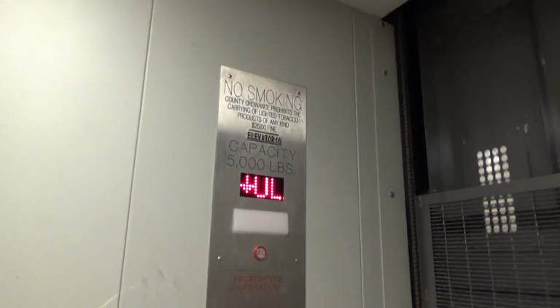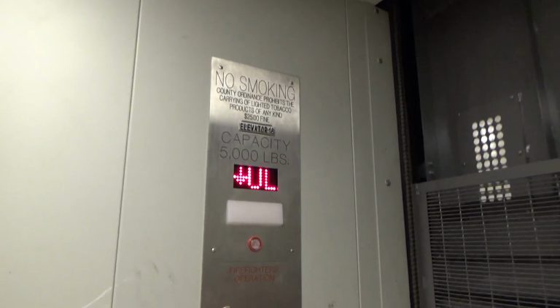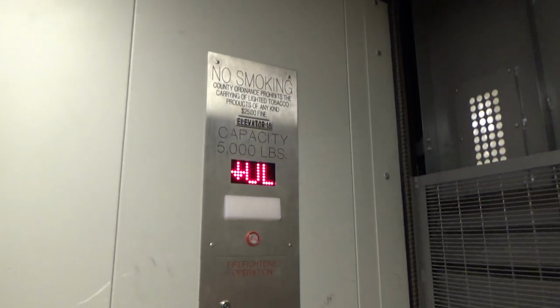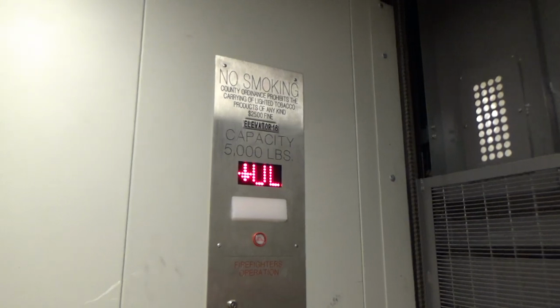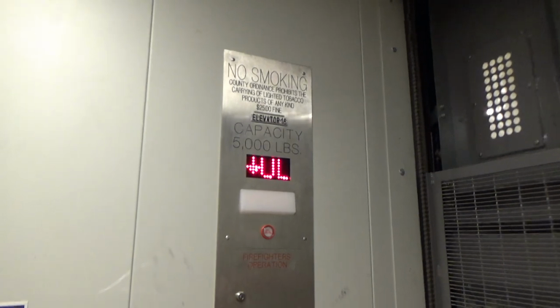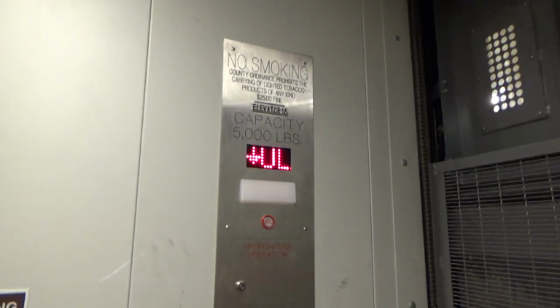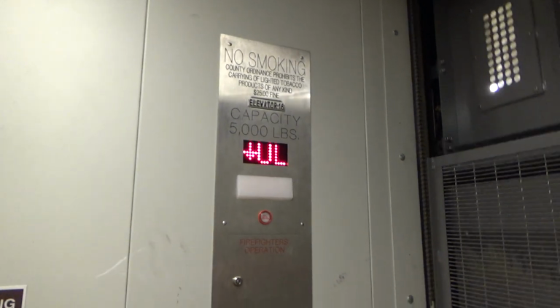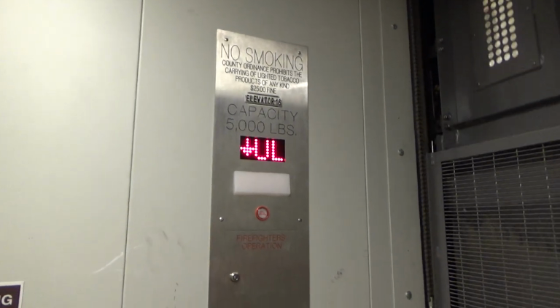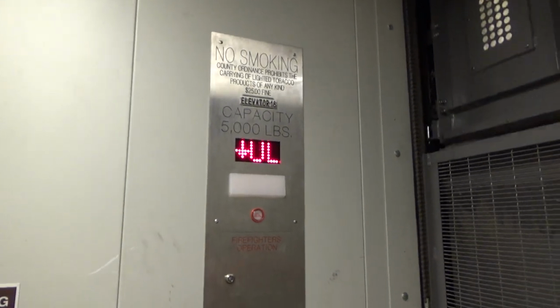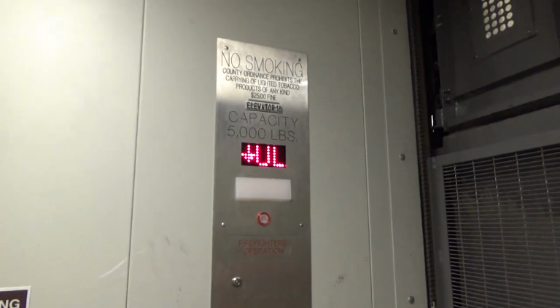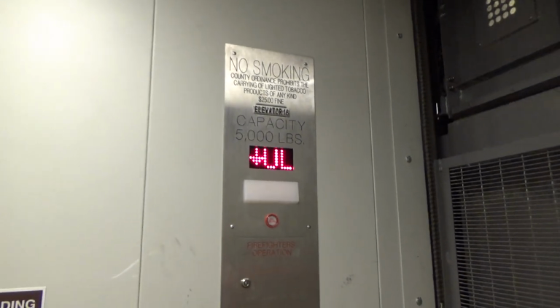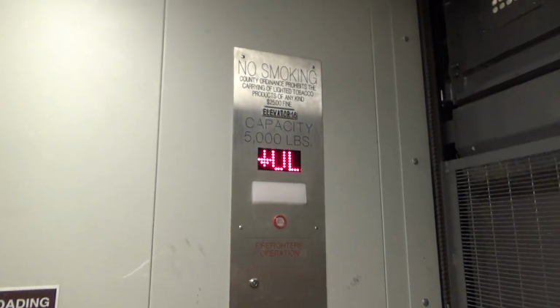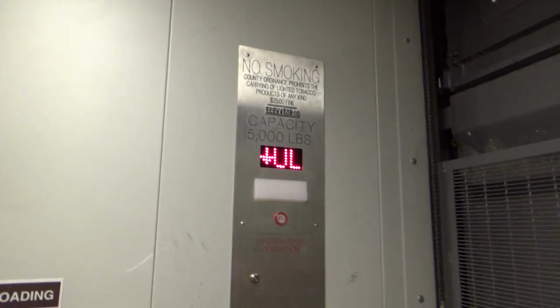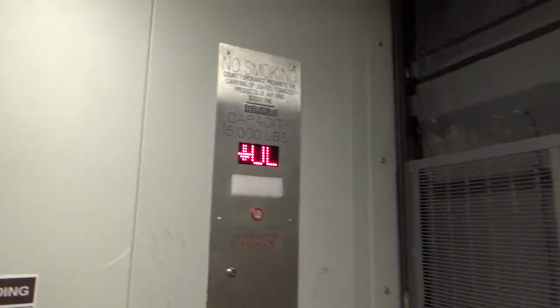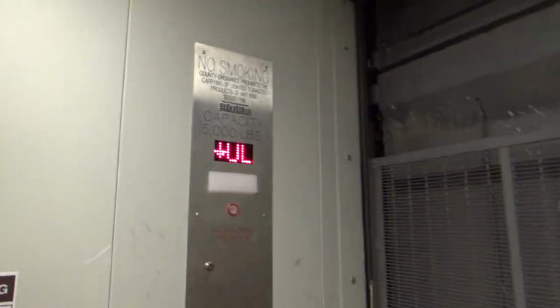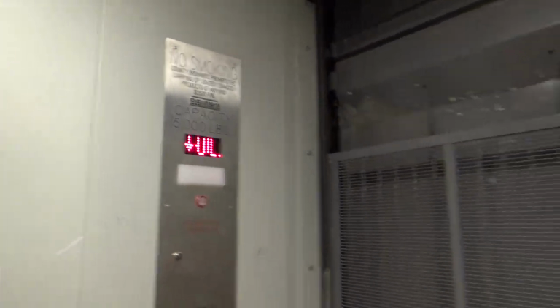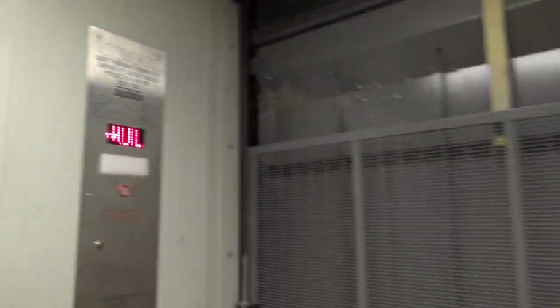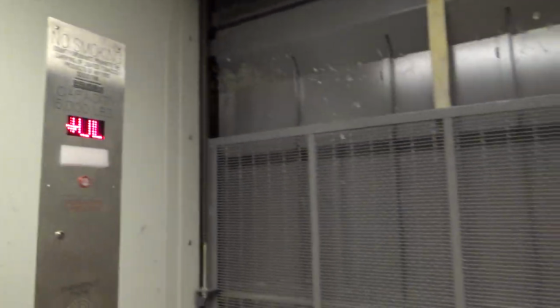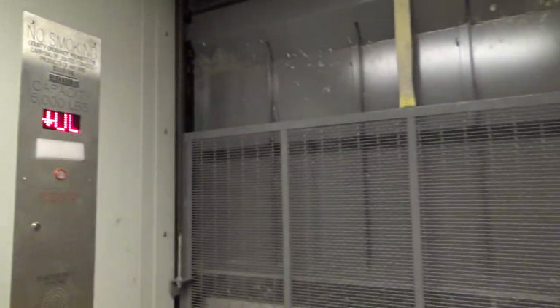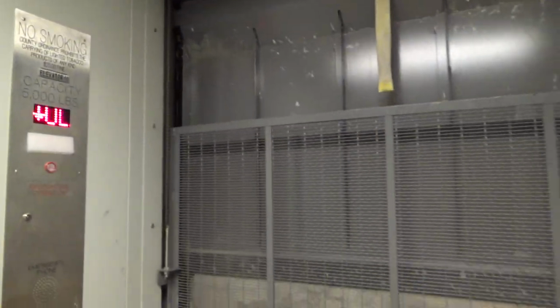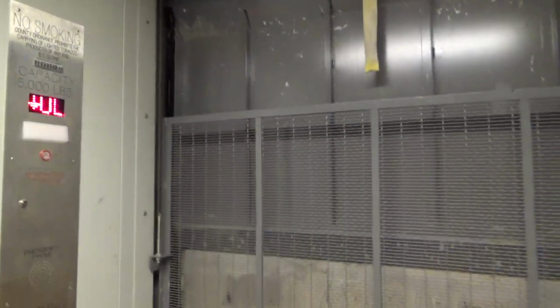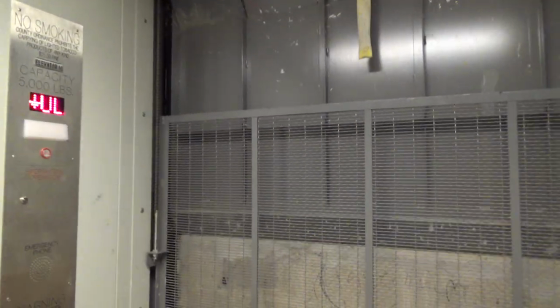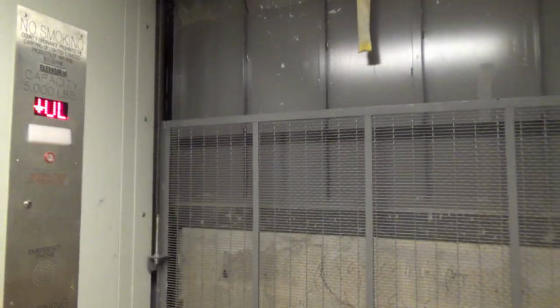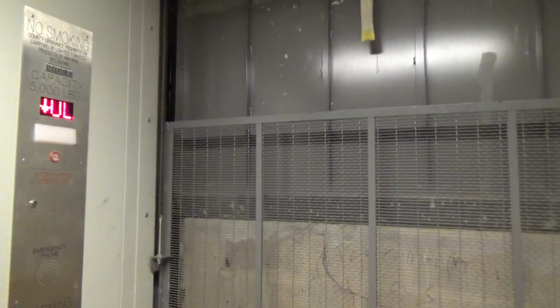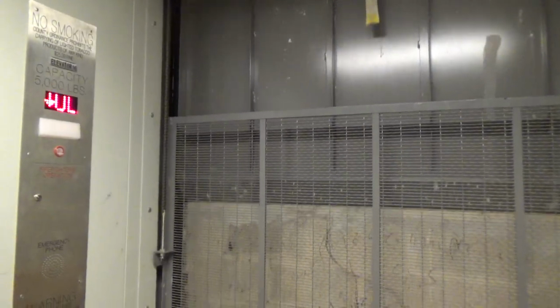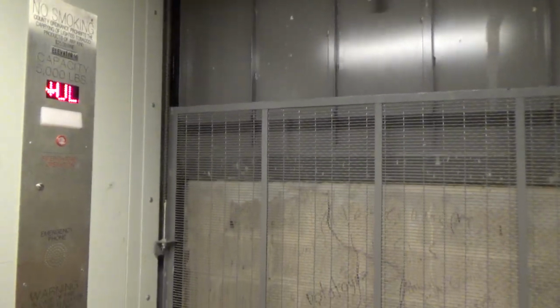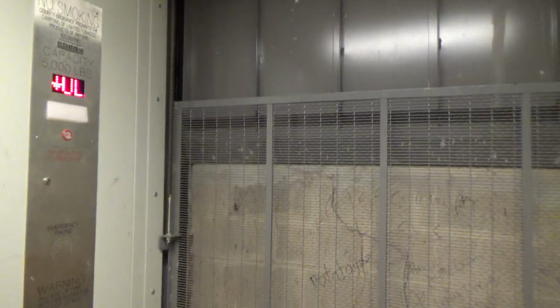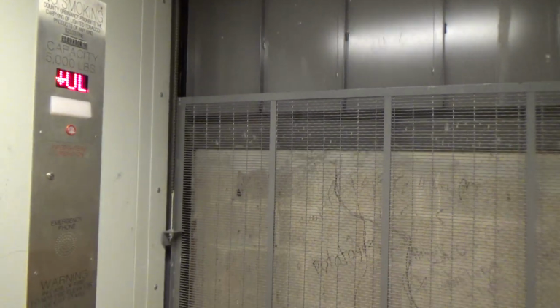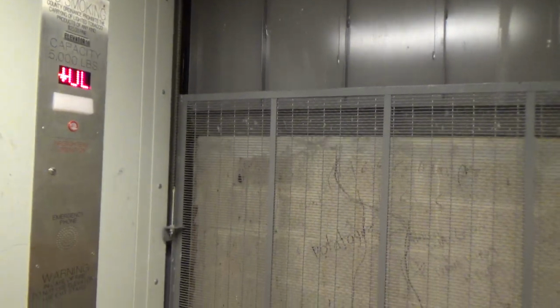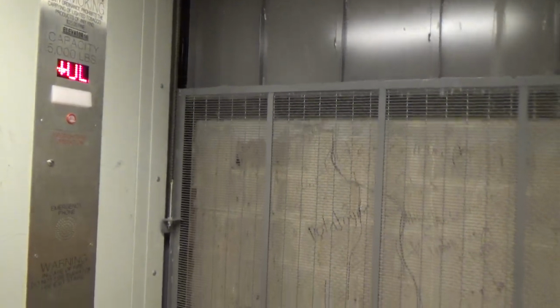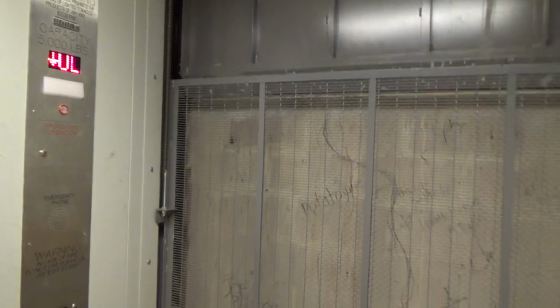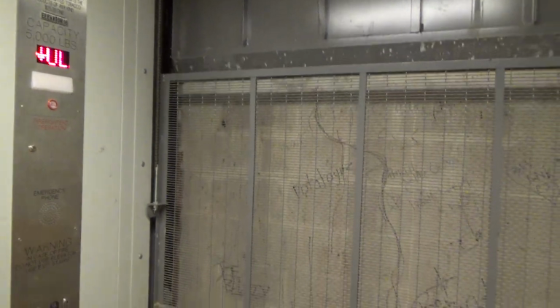Freight elevator number 16 at Springfield Town Center, Springfield, Virginia.